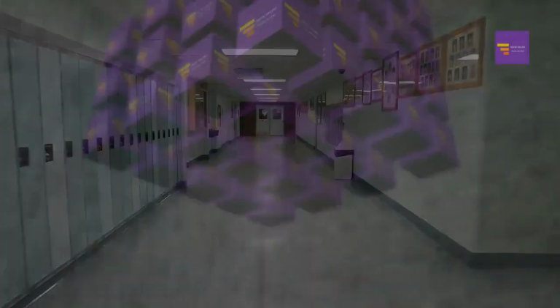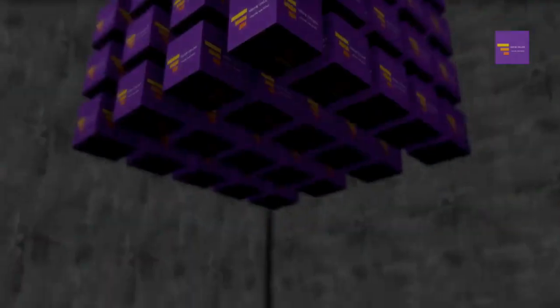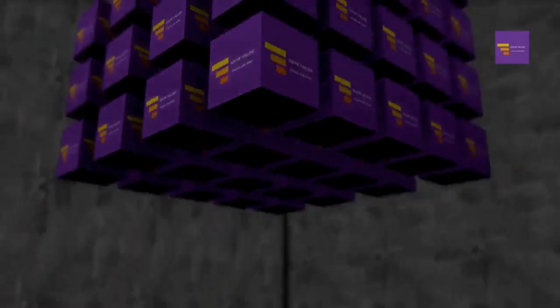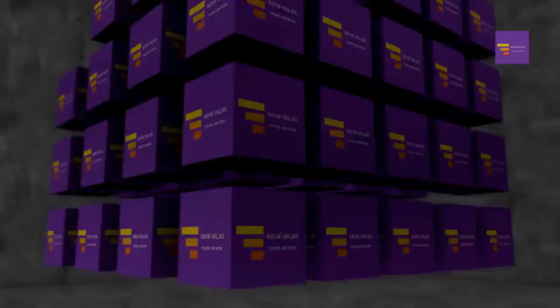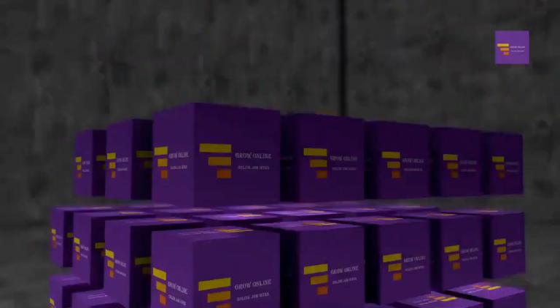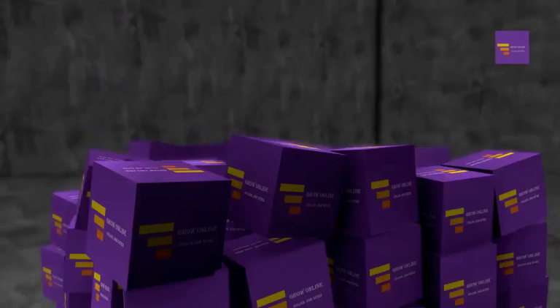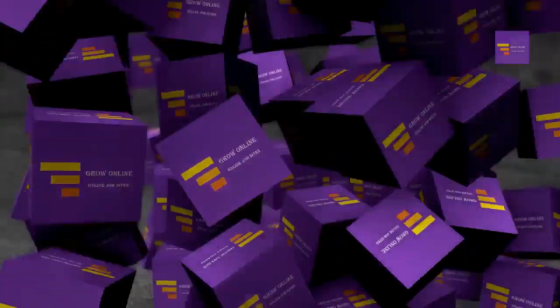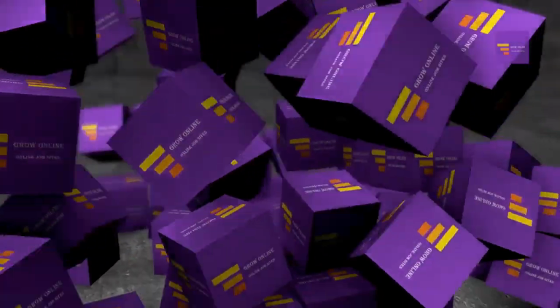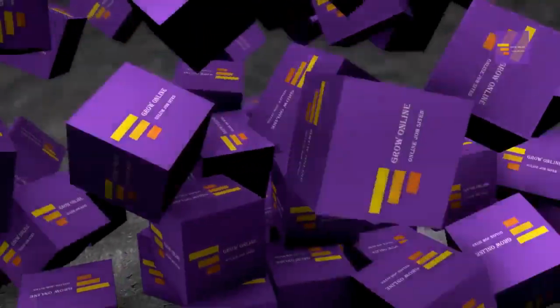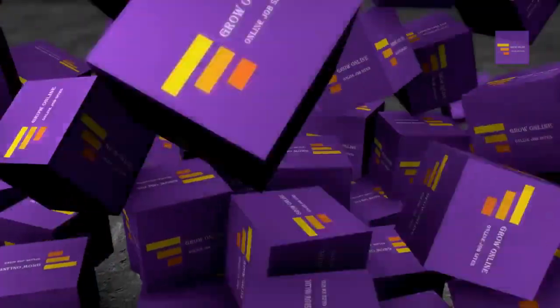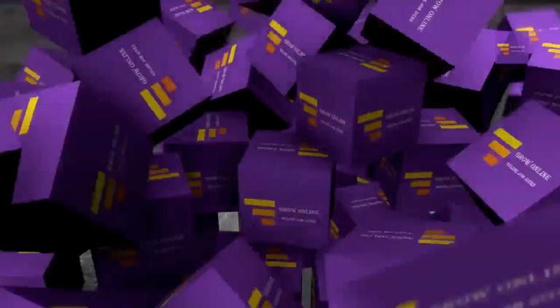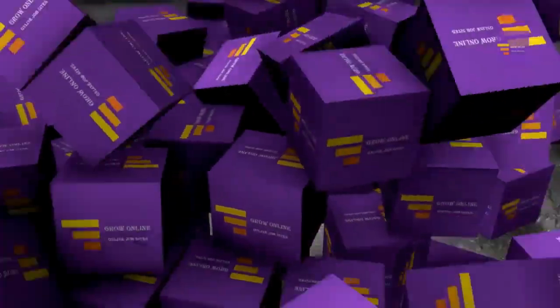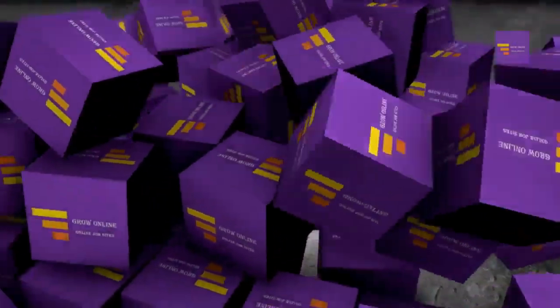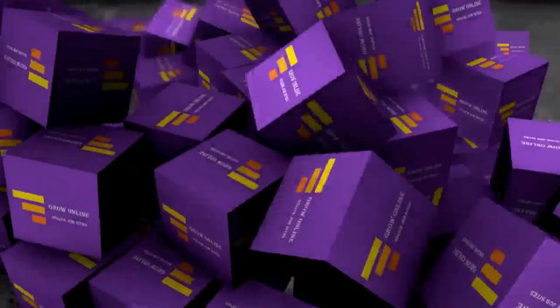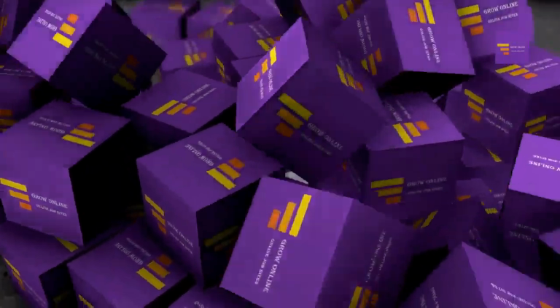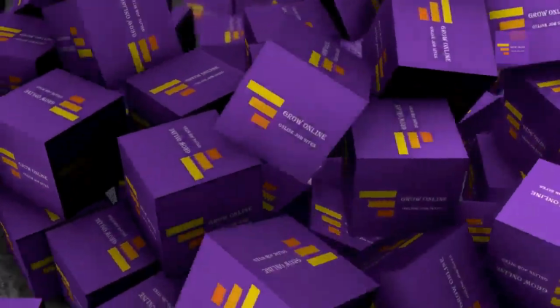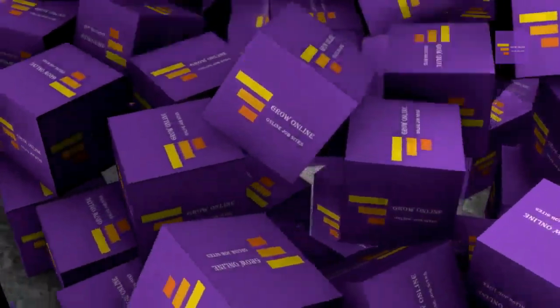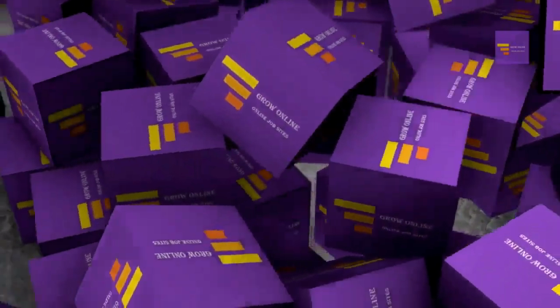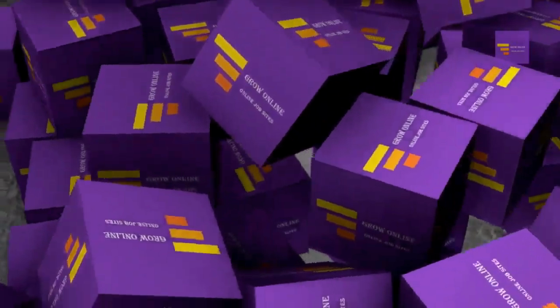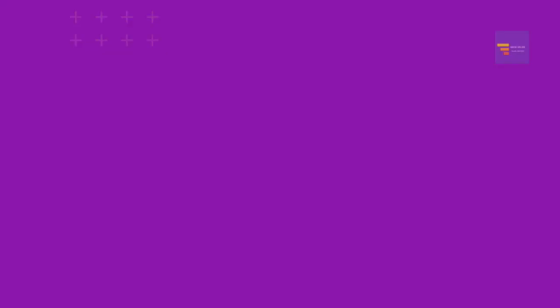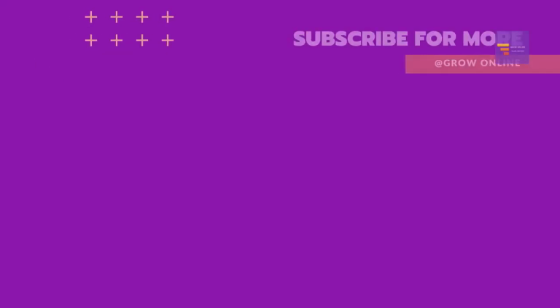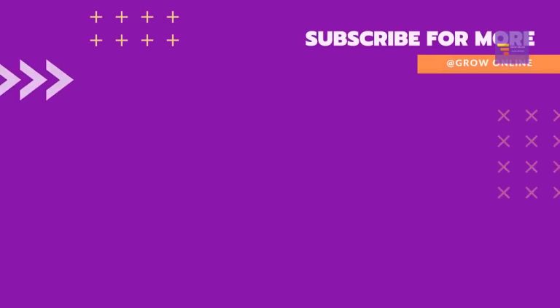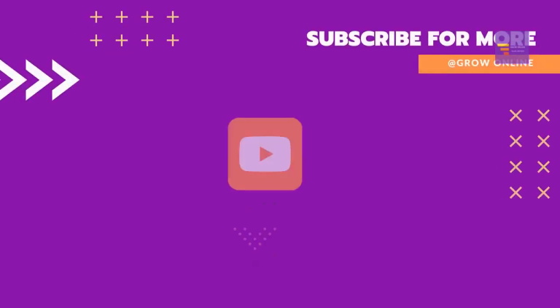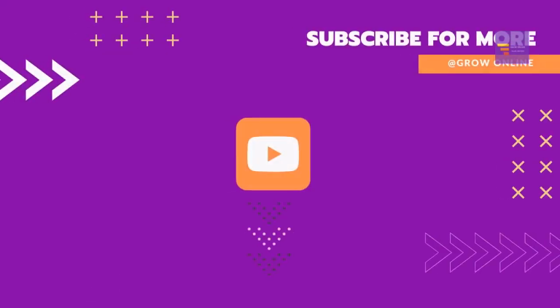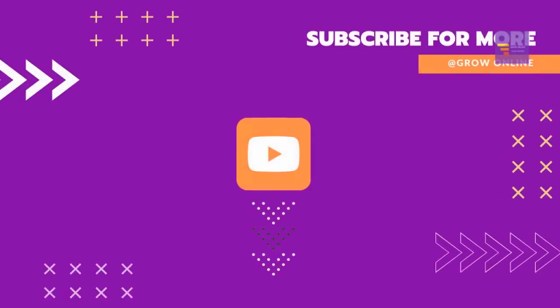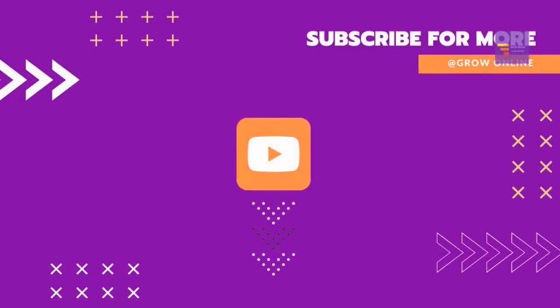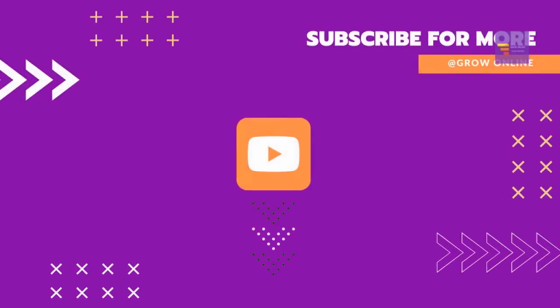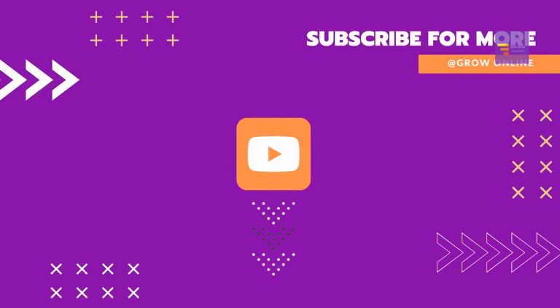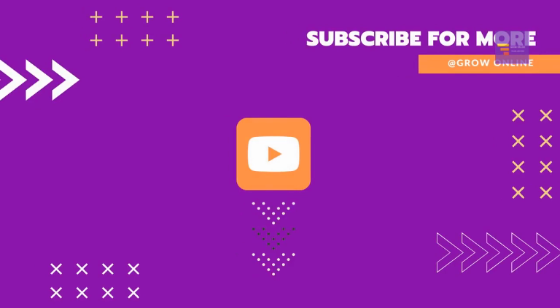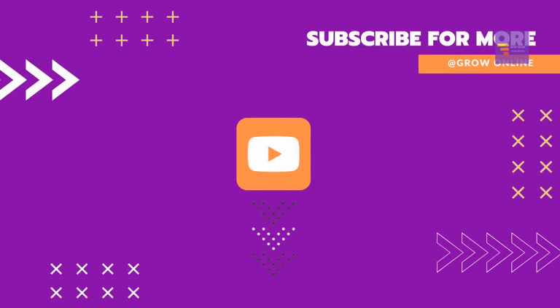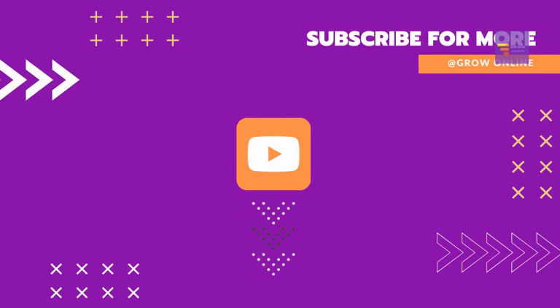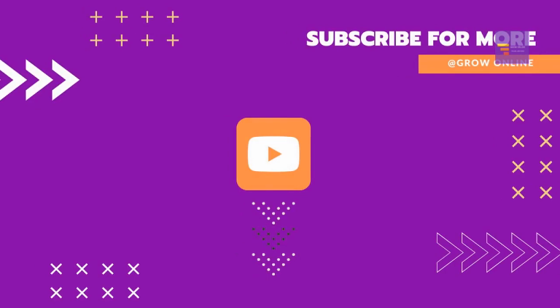If you know of more websites, please leave them in the comments. Subscribe to the channel and like the video.